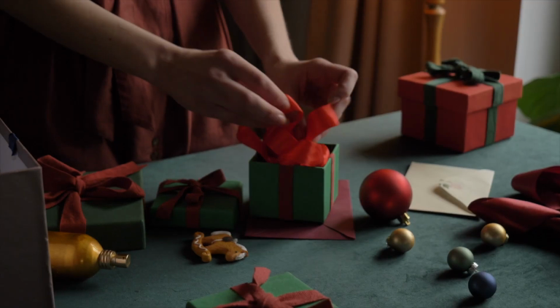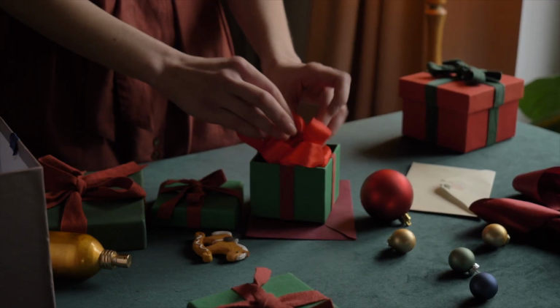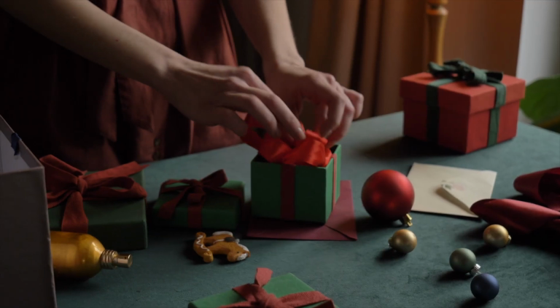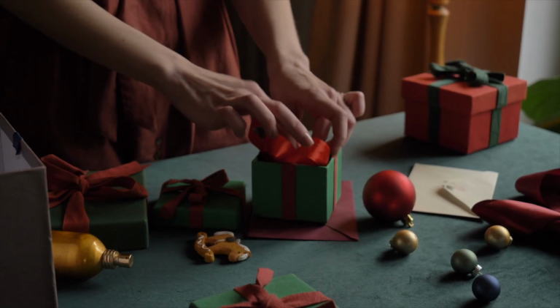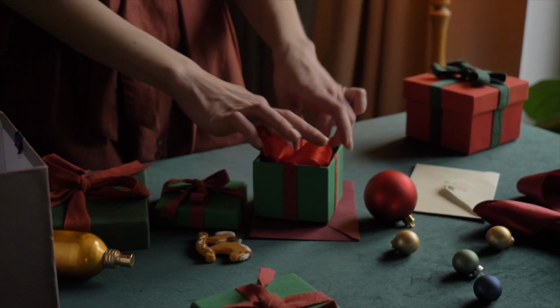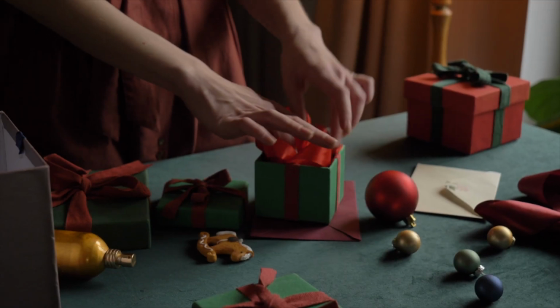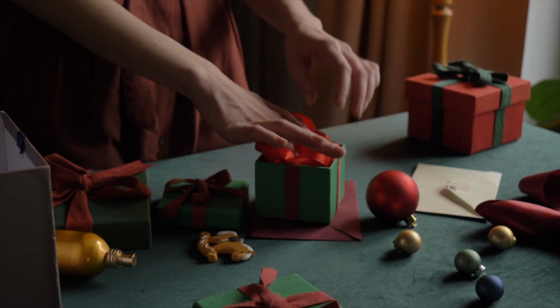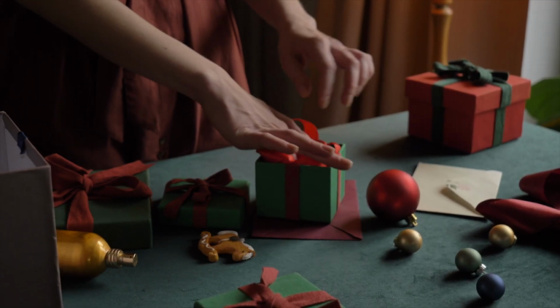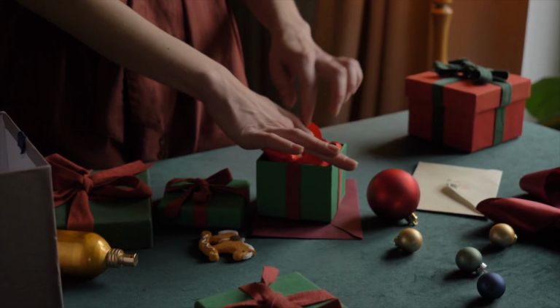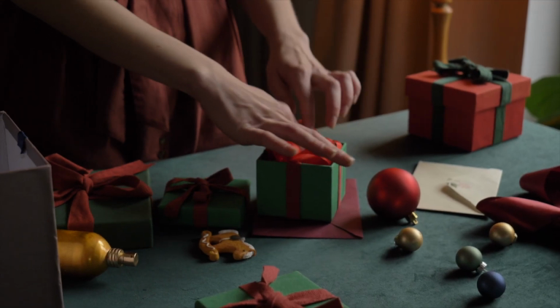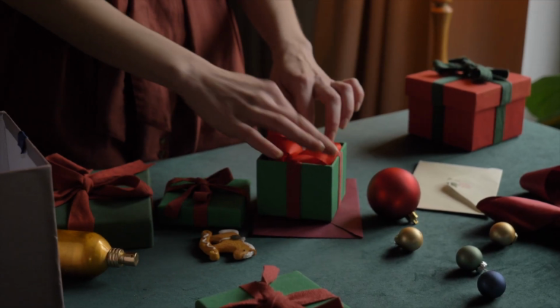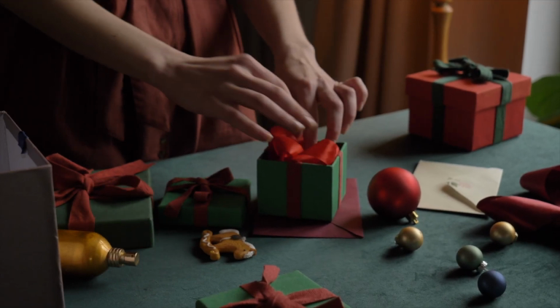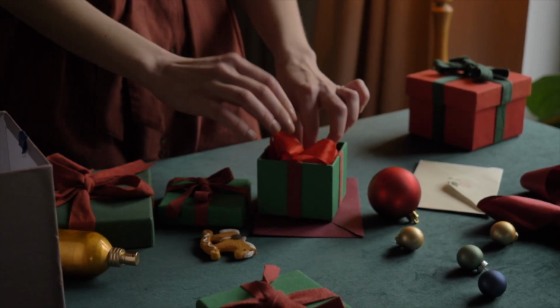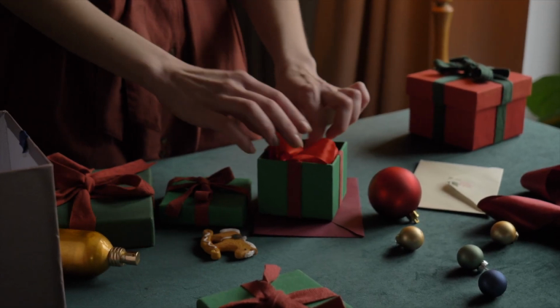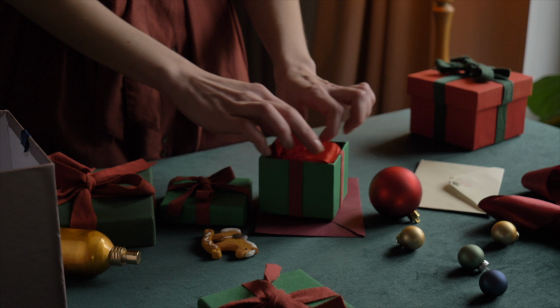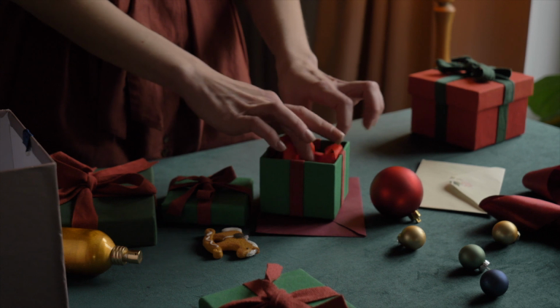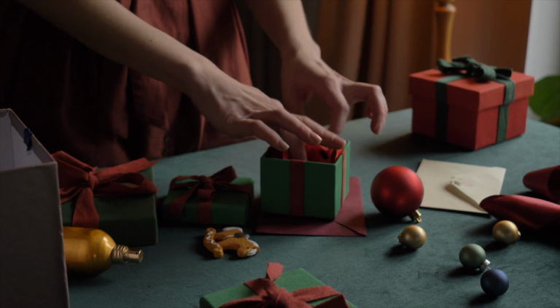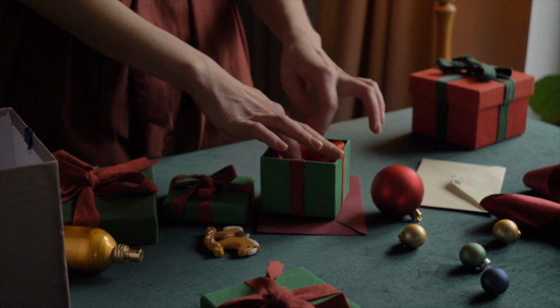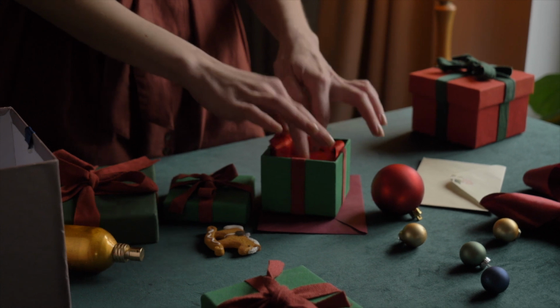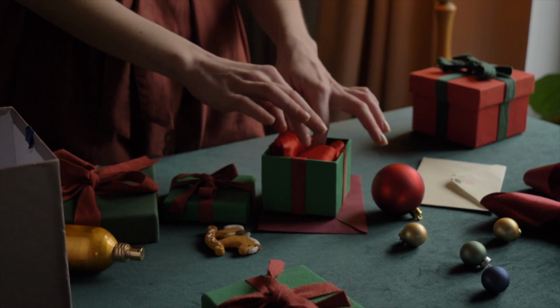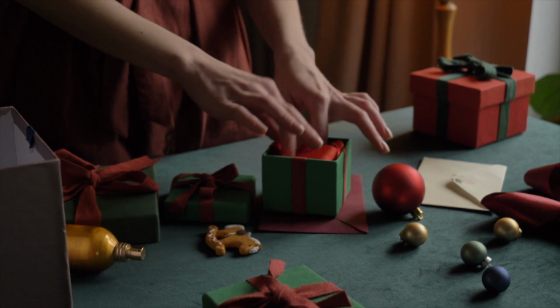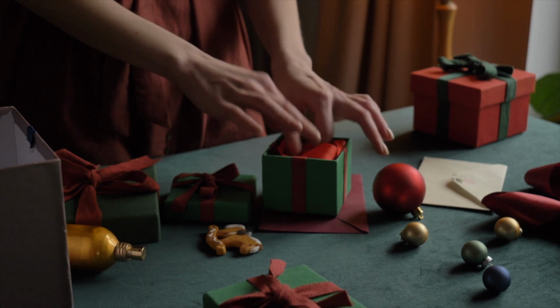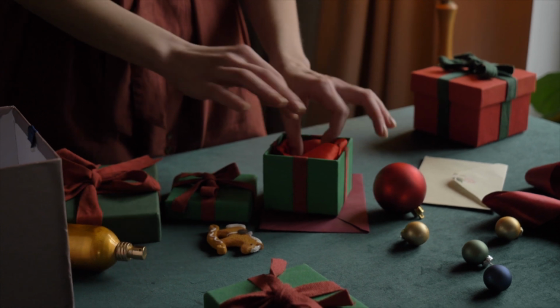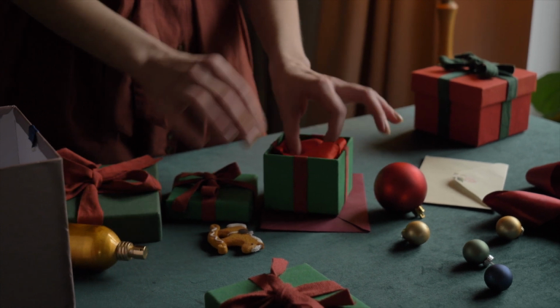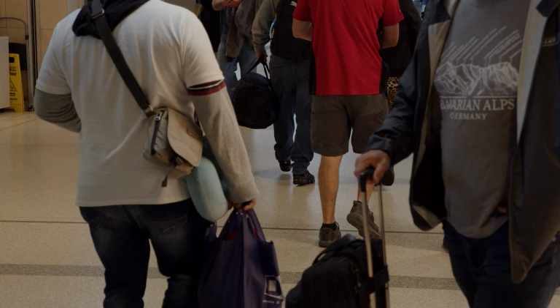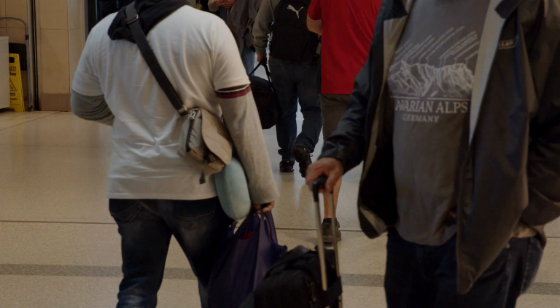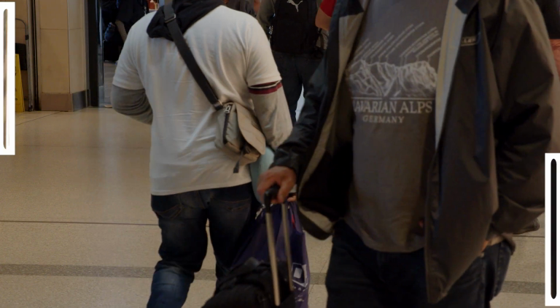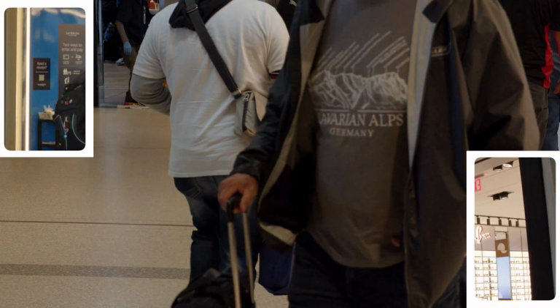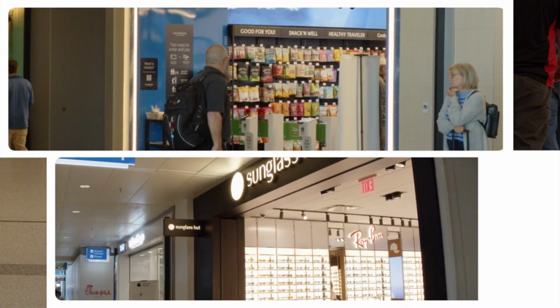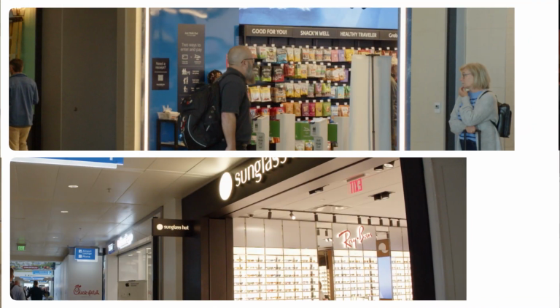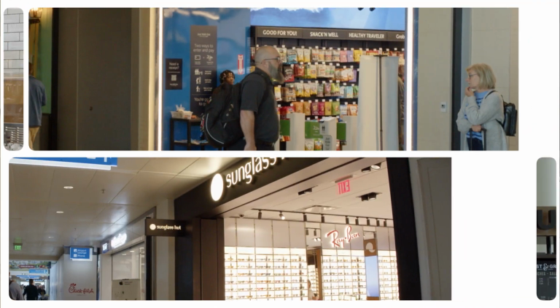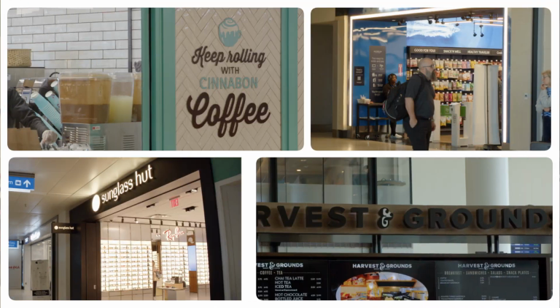And don't forget, if you're traveling with a gift, make sure you leave it unwrapped.